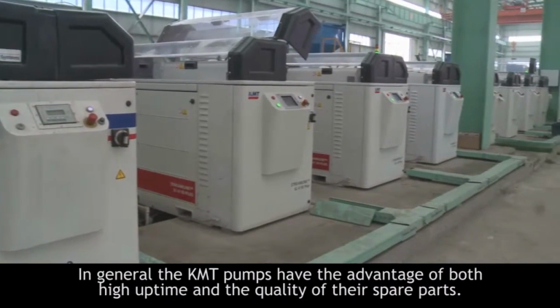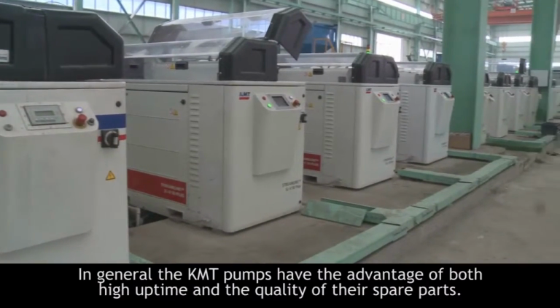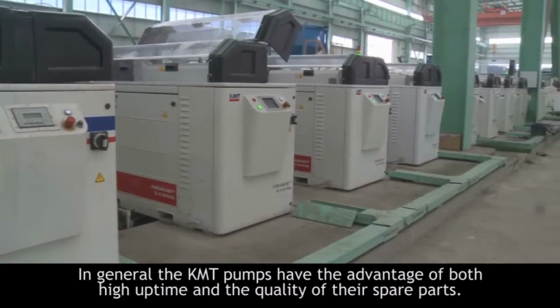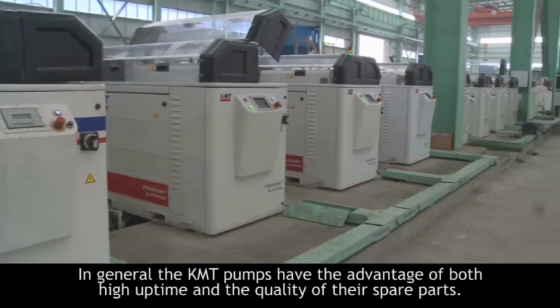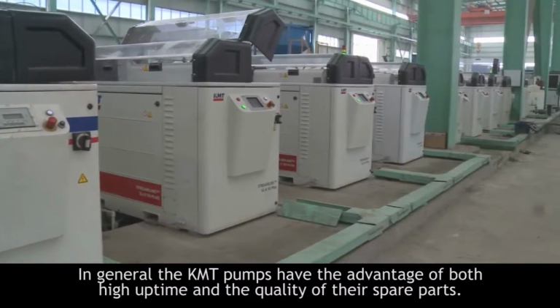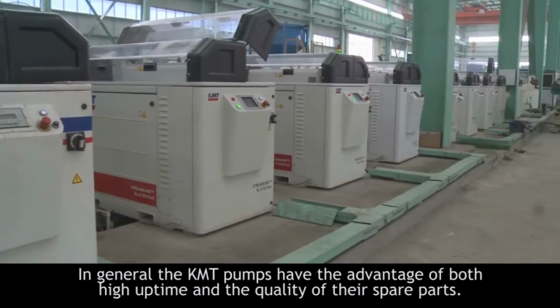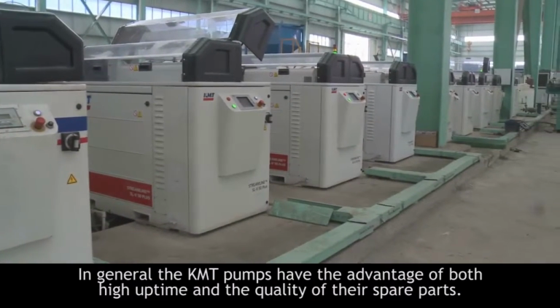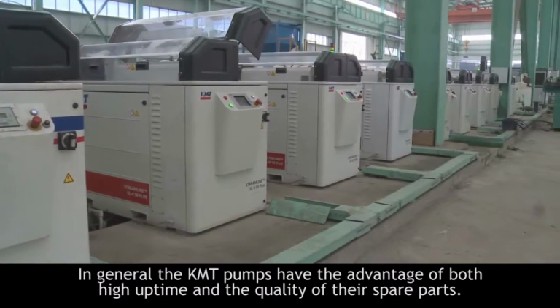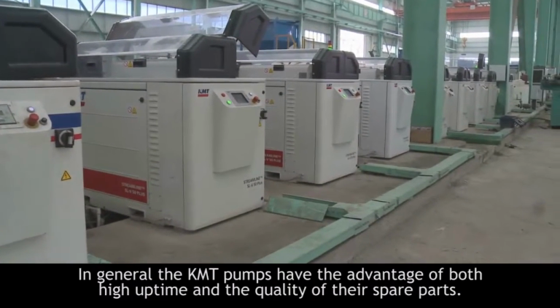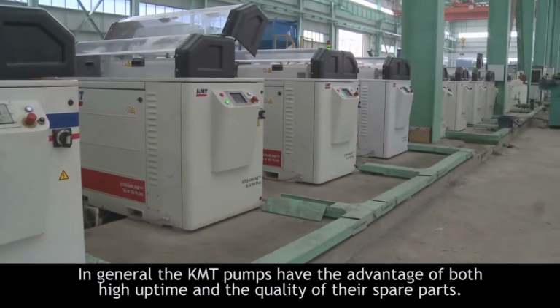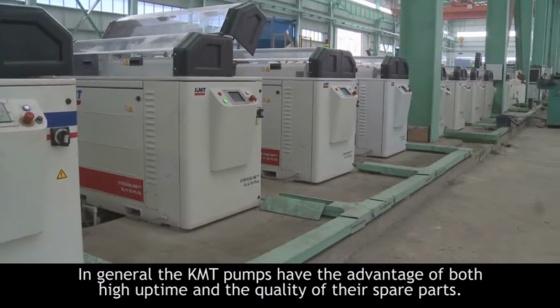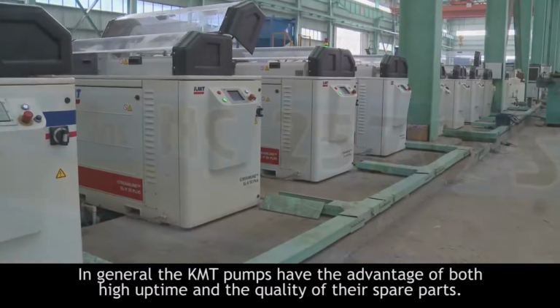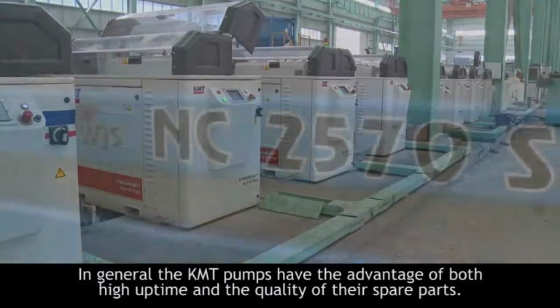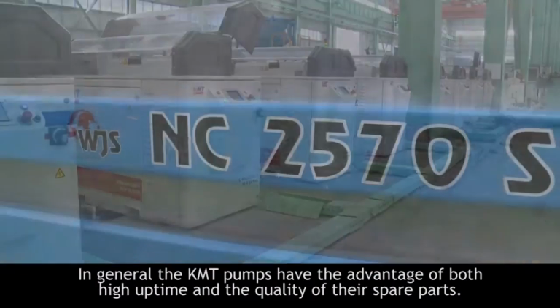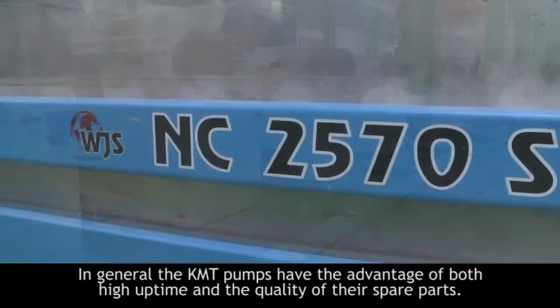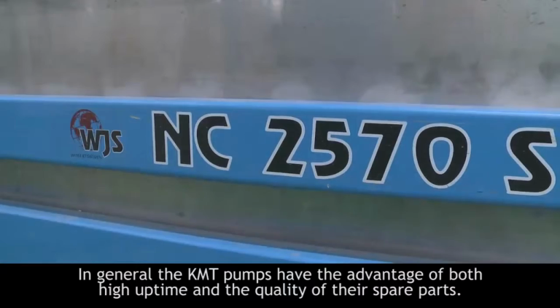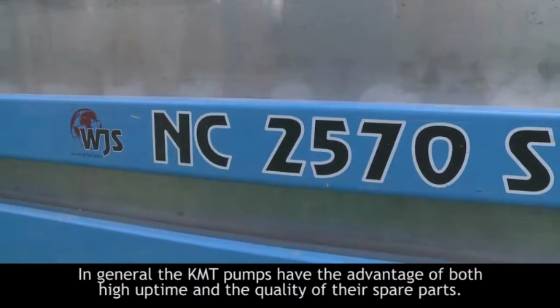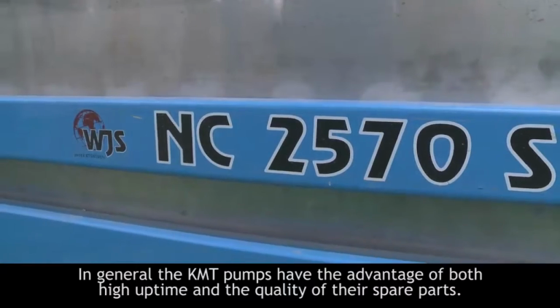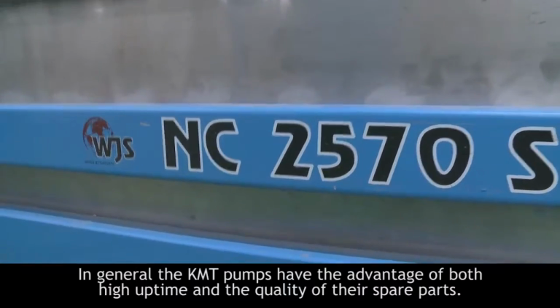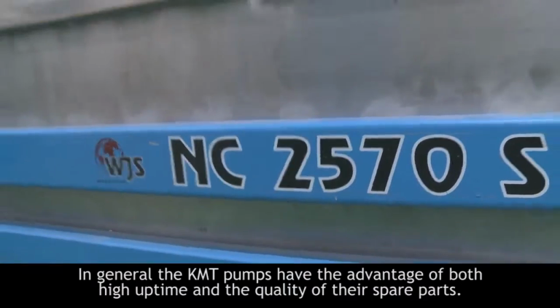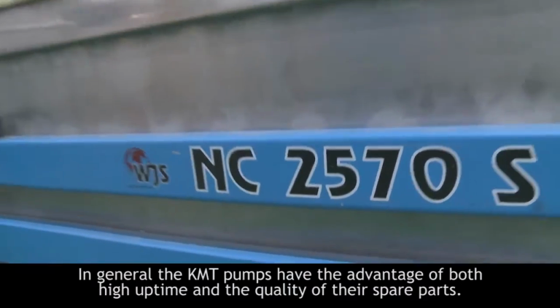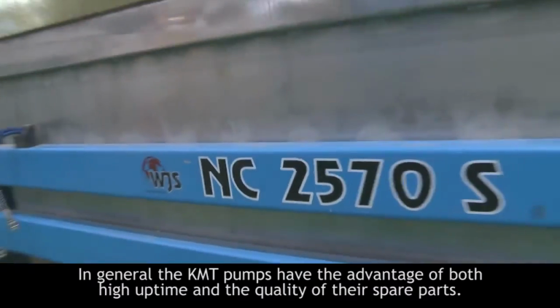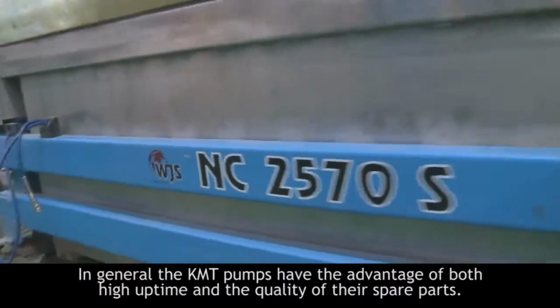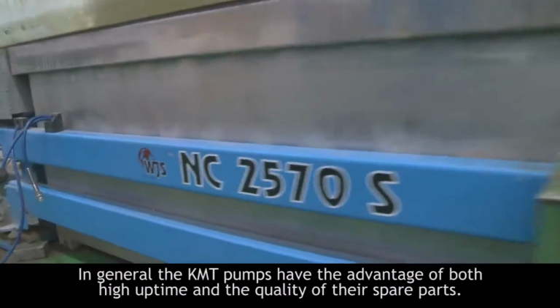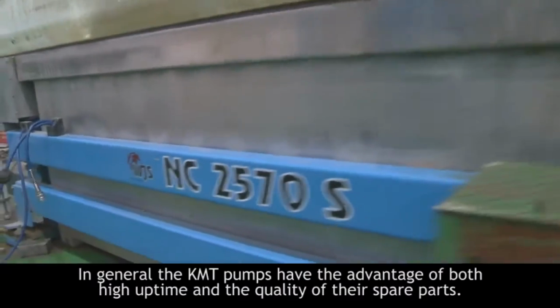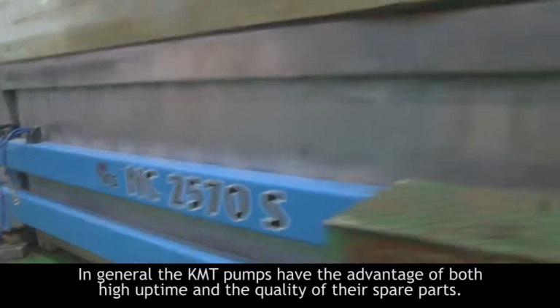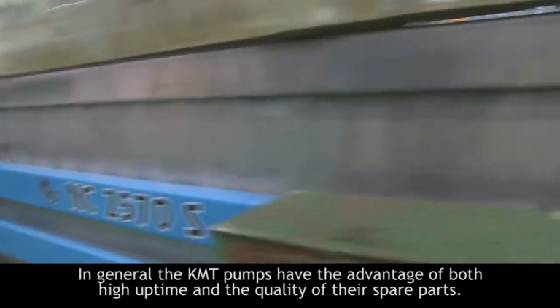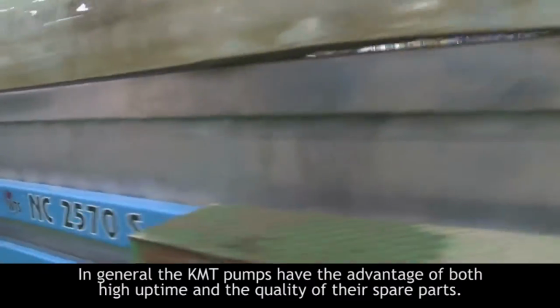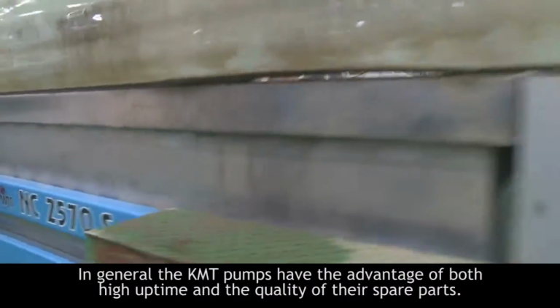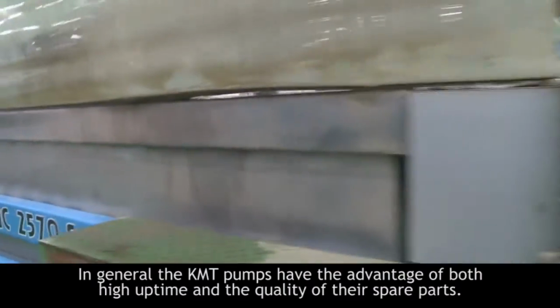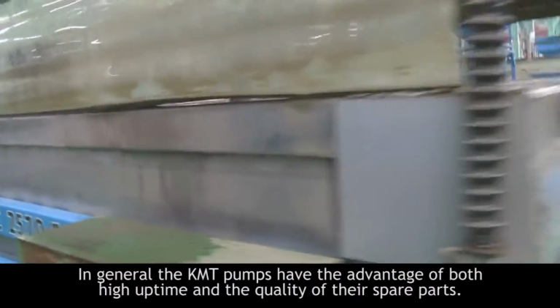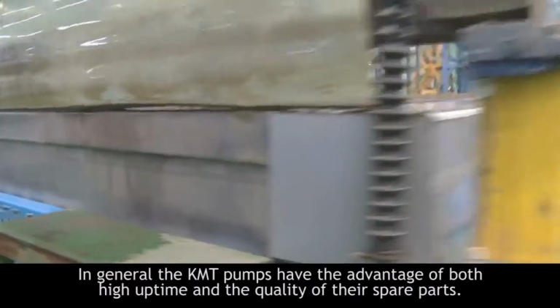In general, the KMT pumps have the advantage in both the uptime rate and the quality of the spare parts.